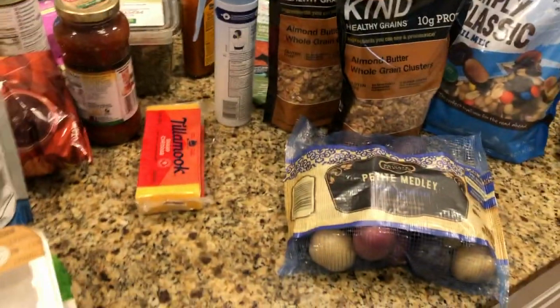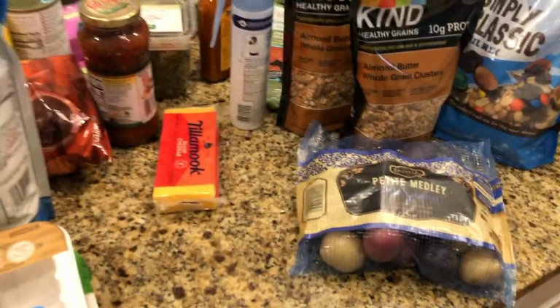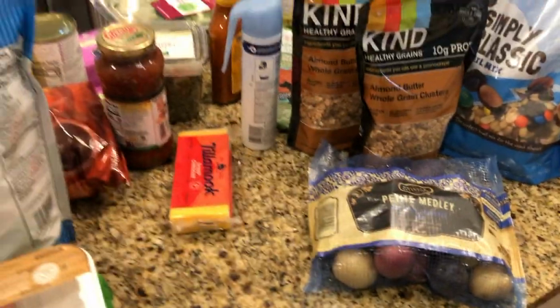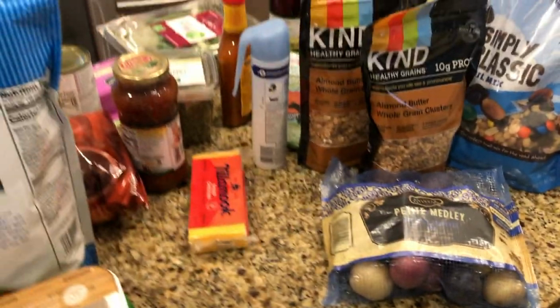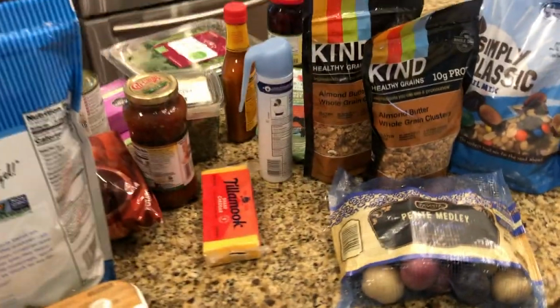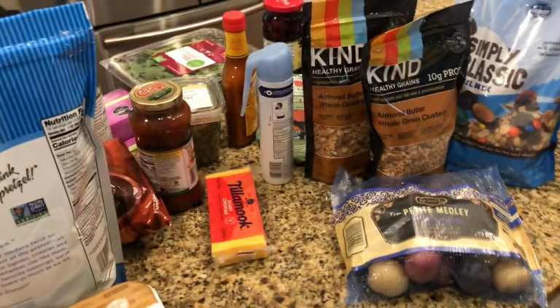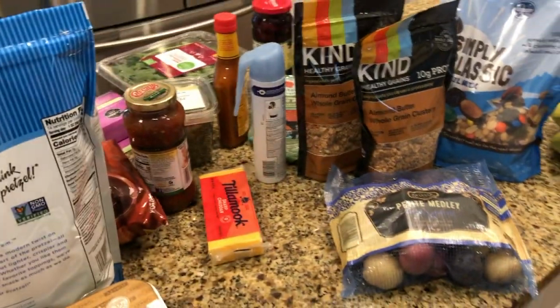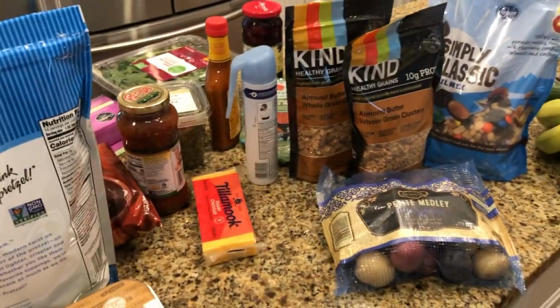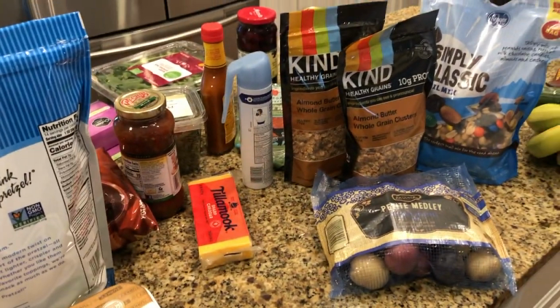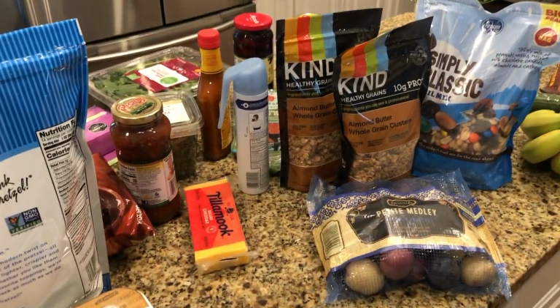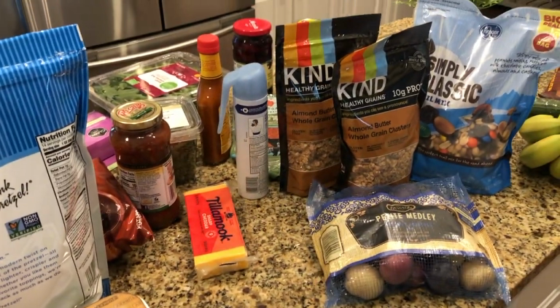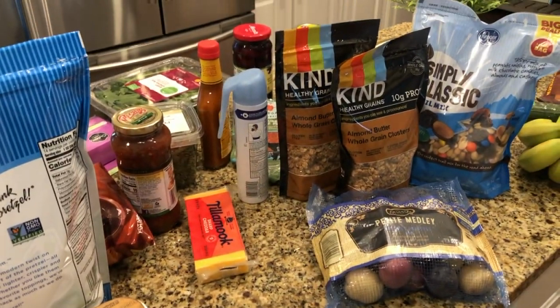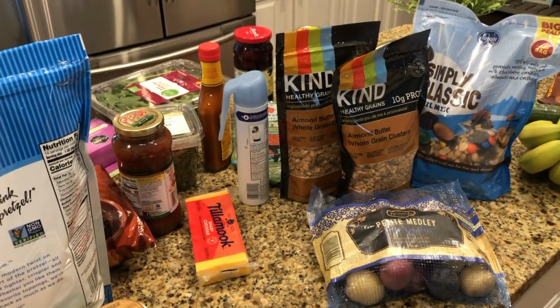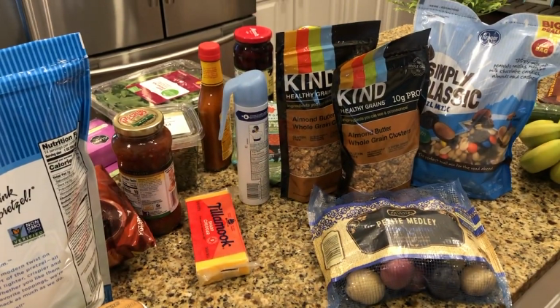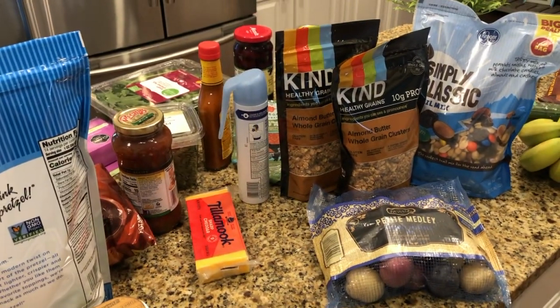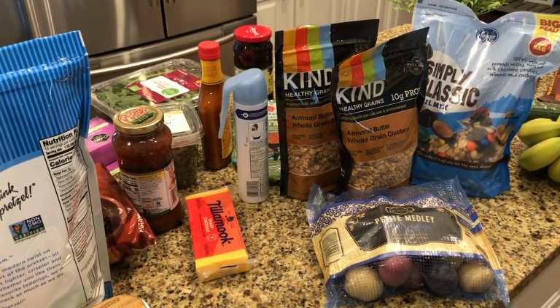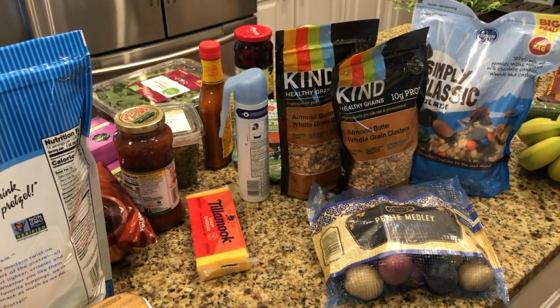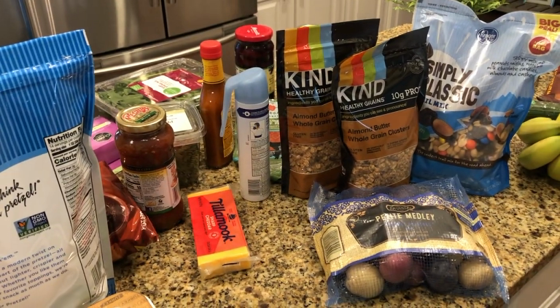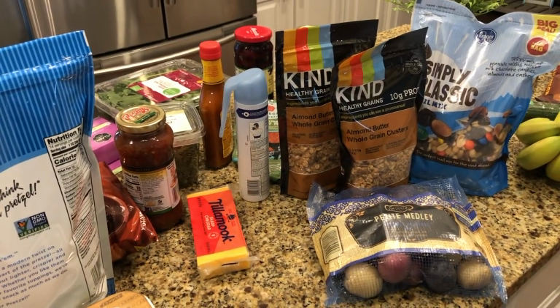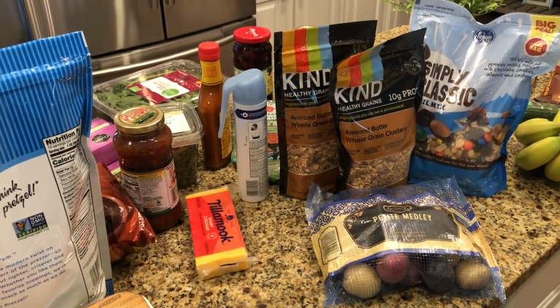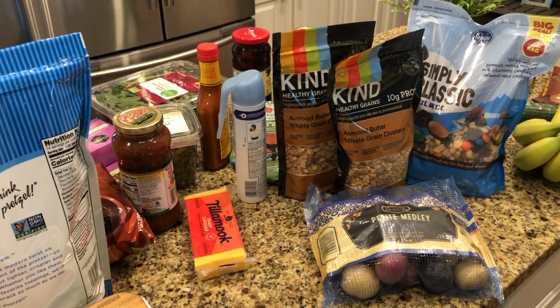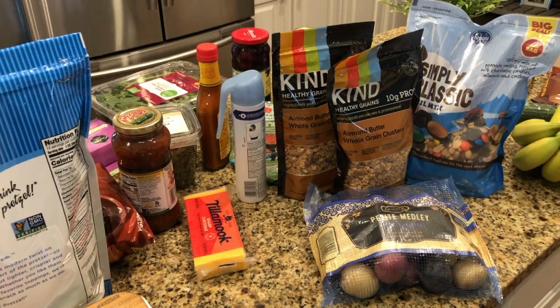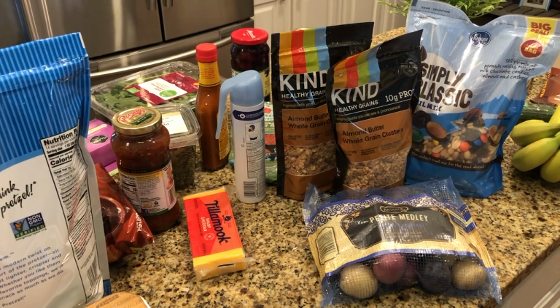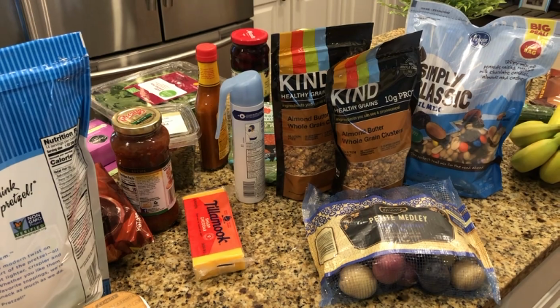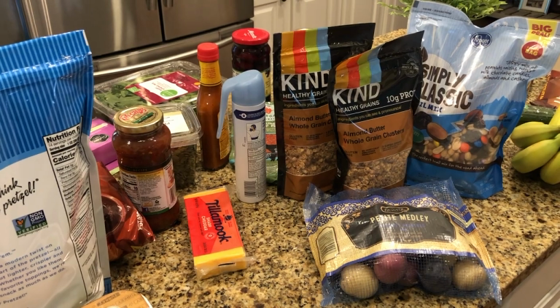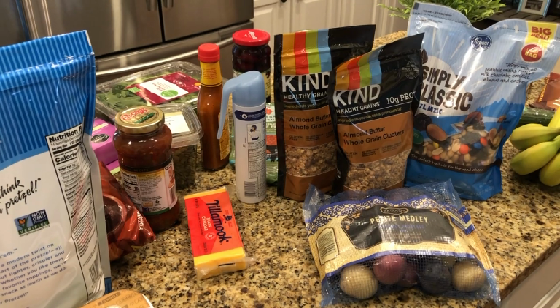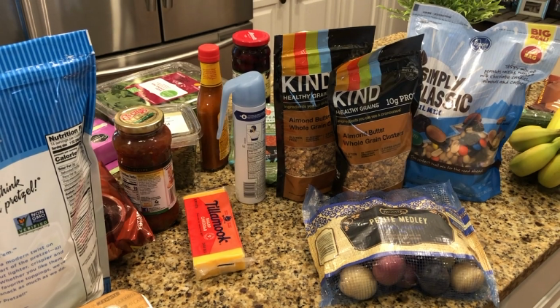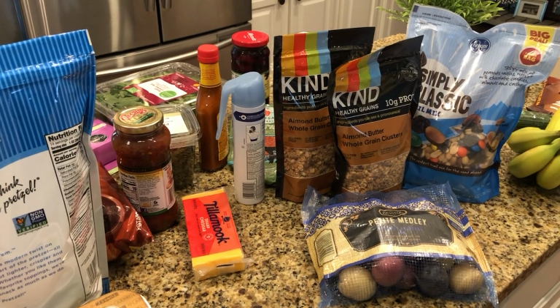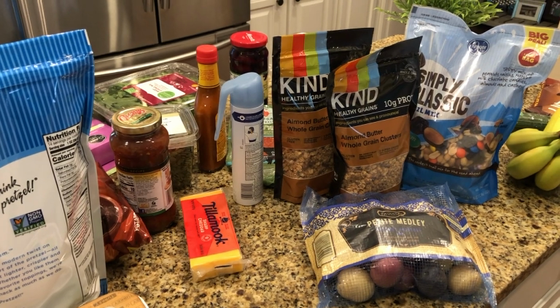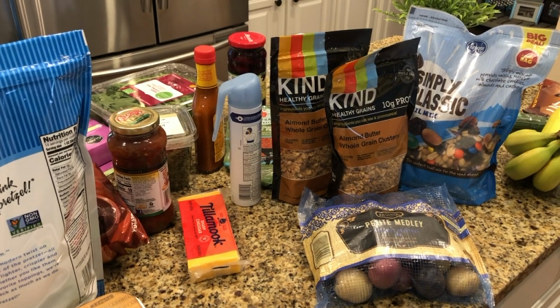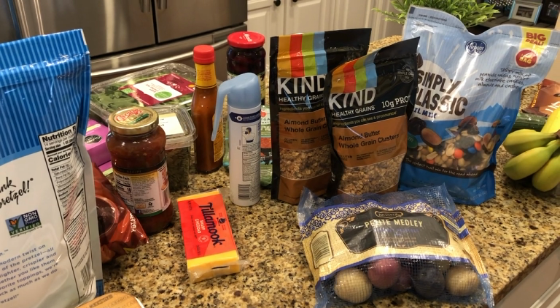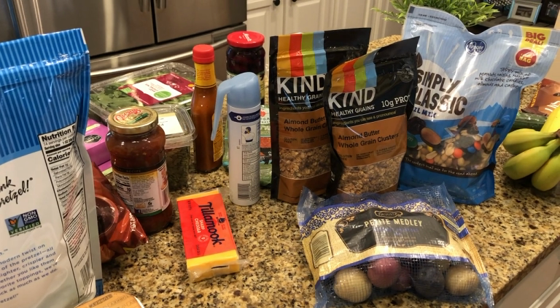So that's our little grocery haul. Hope y'all are doing well and I will see you in the next video. Bye!